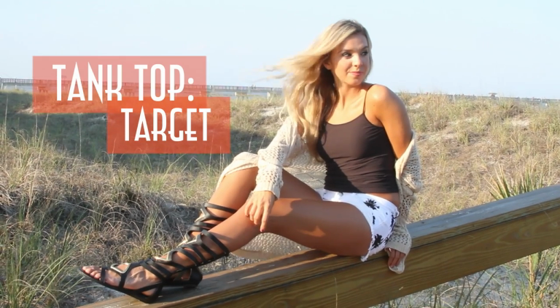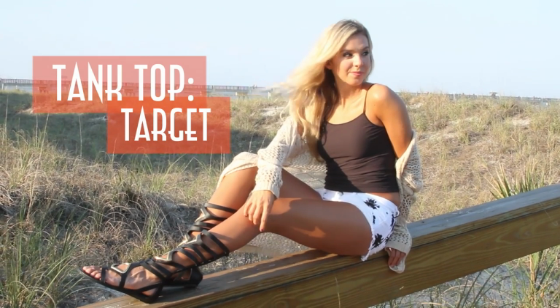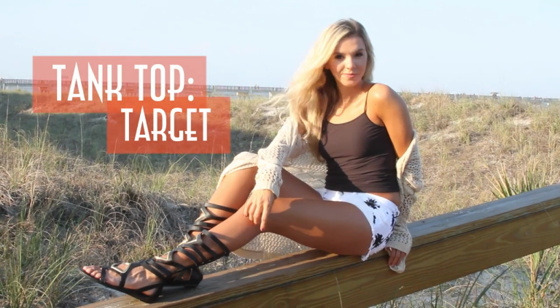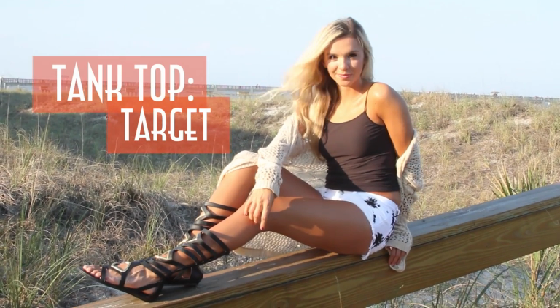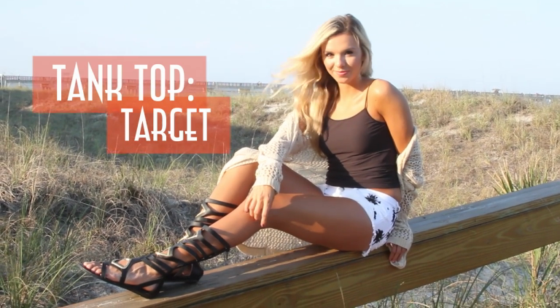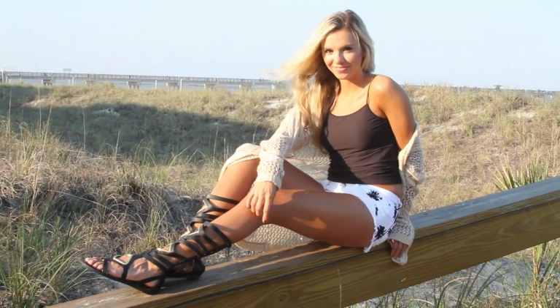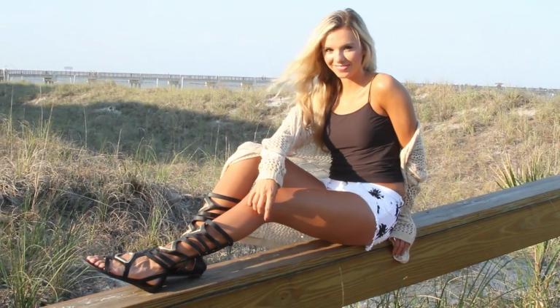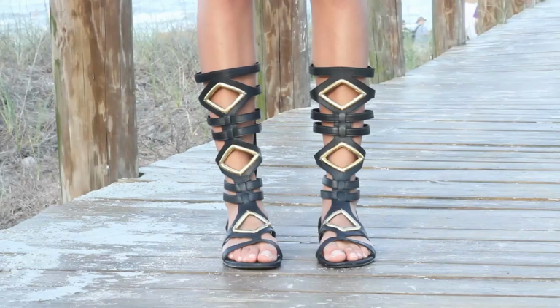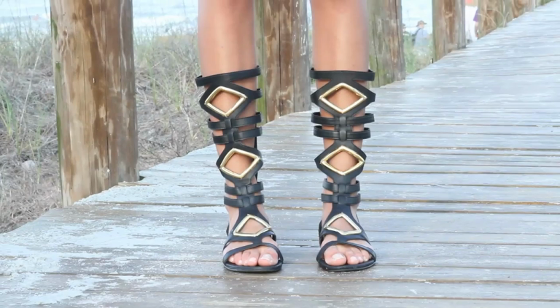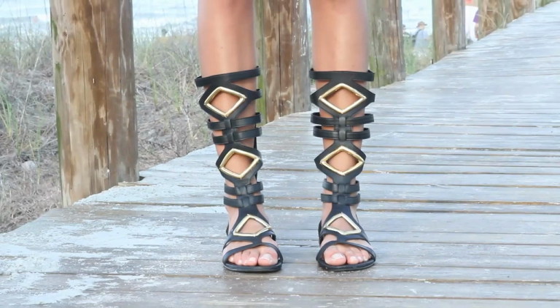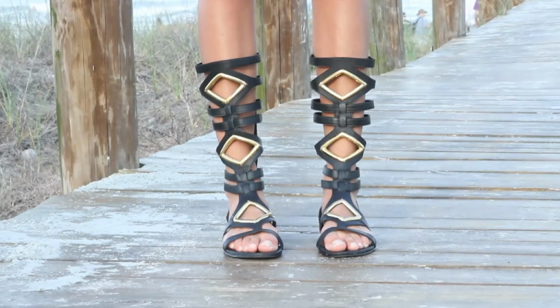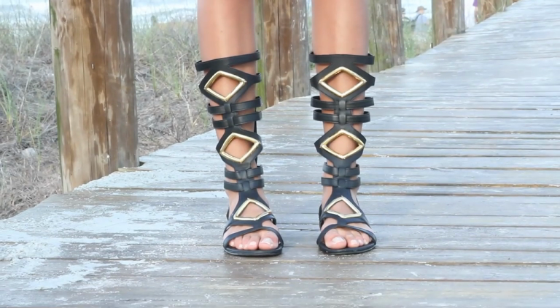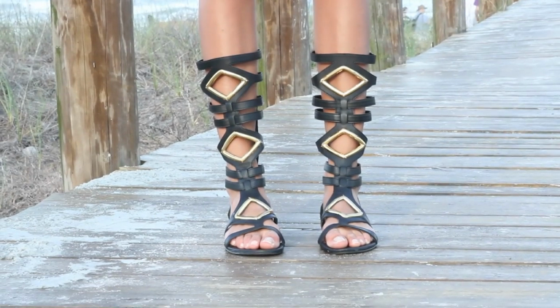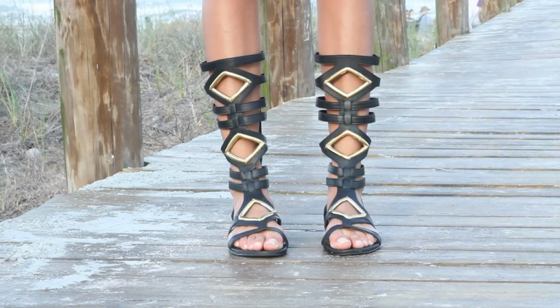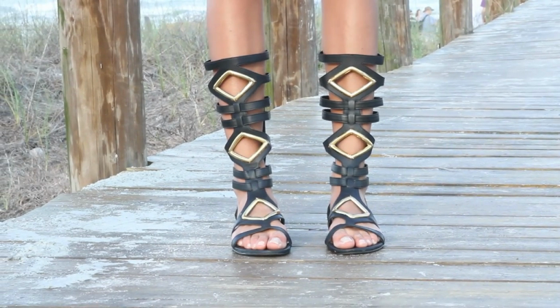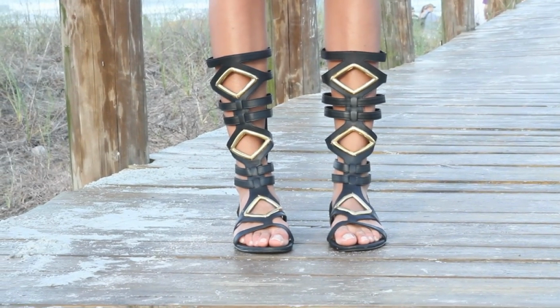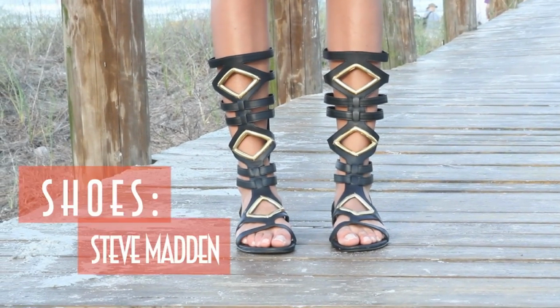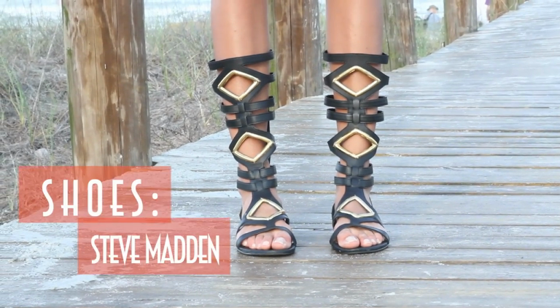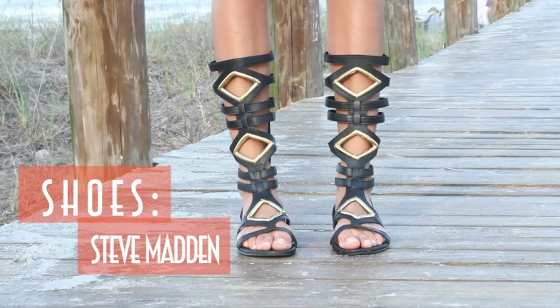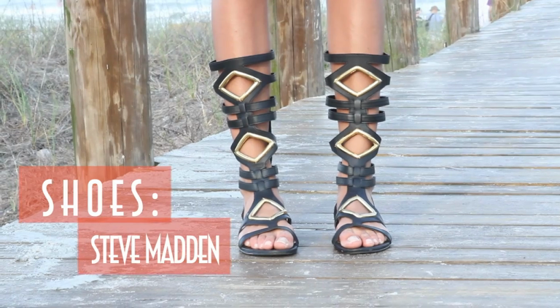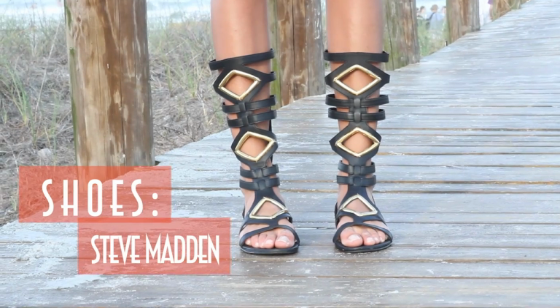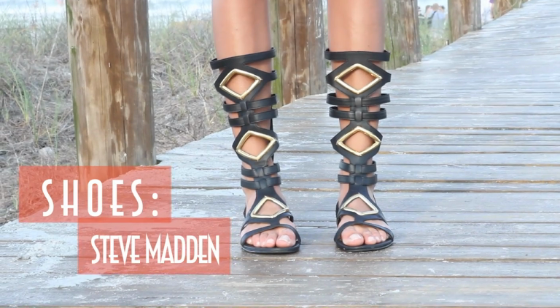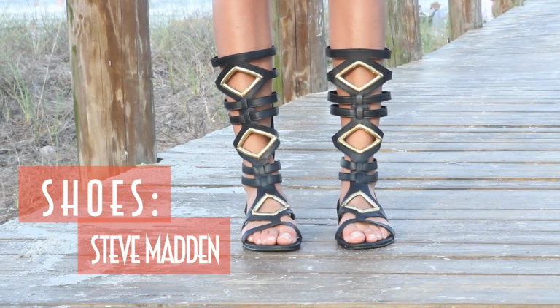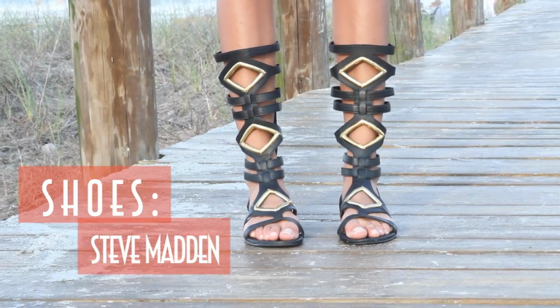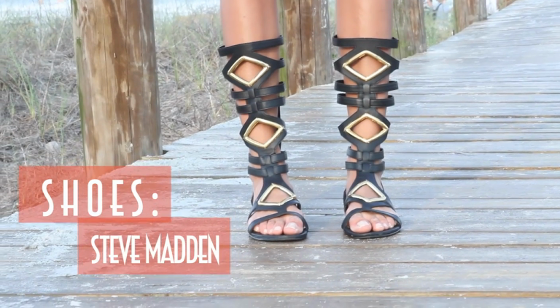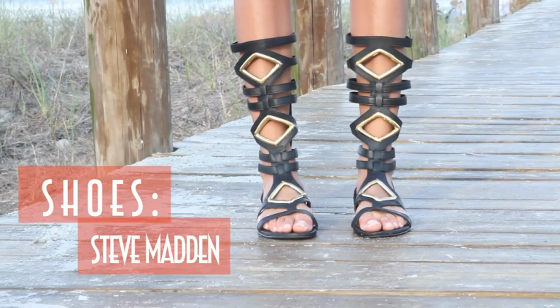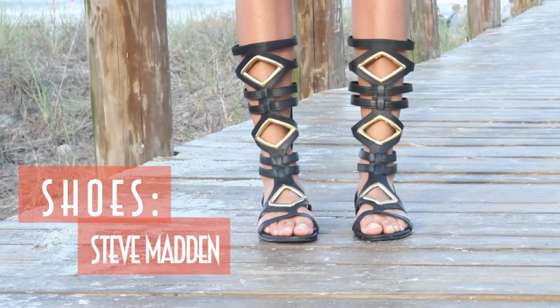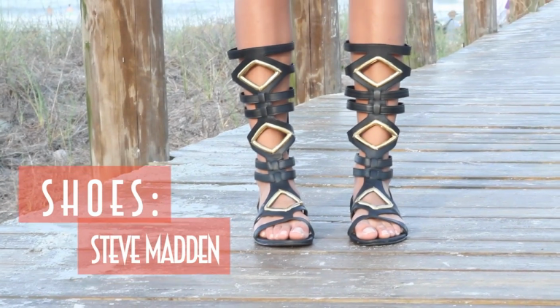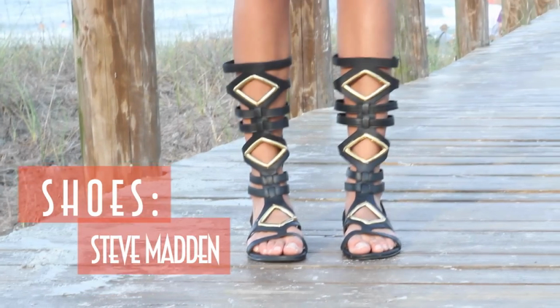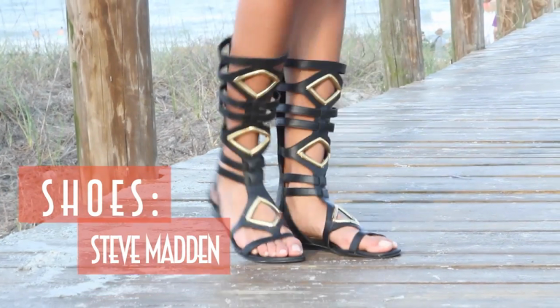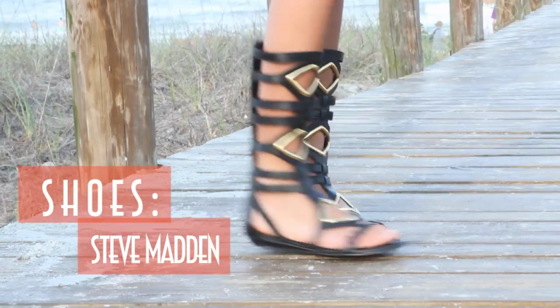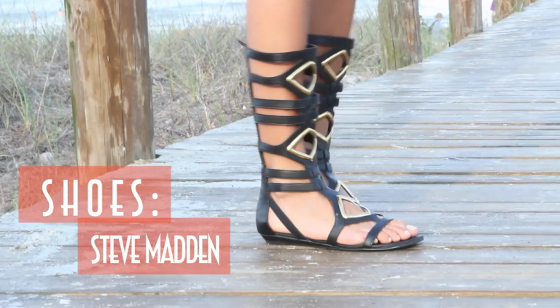And since it's pretty simple up top, I wanted to spice it up a little by adding my gladiator shoes from Steve Madden.